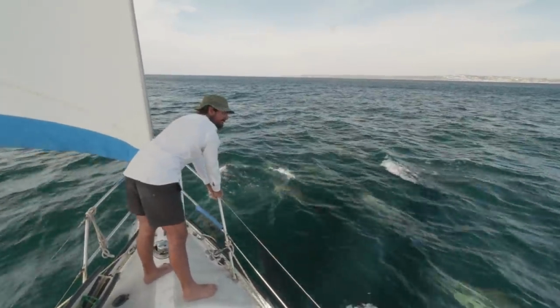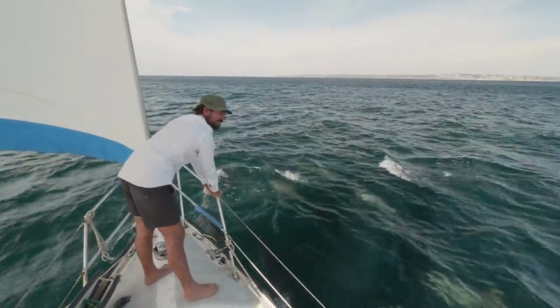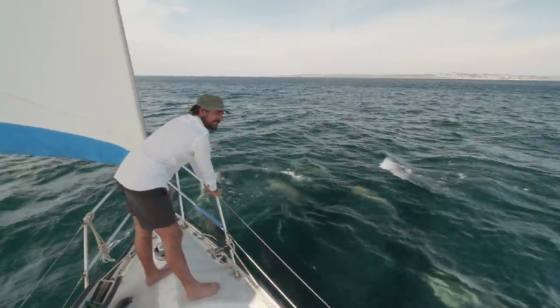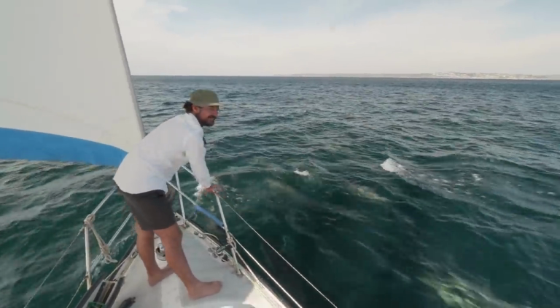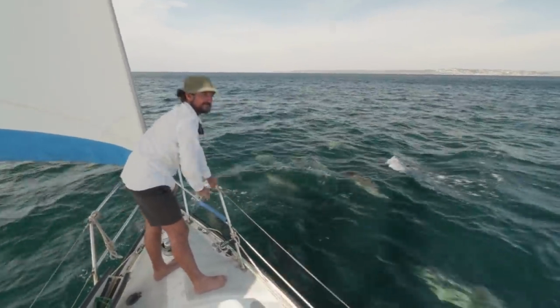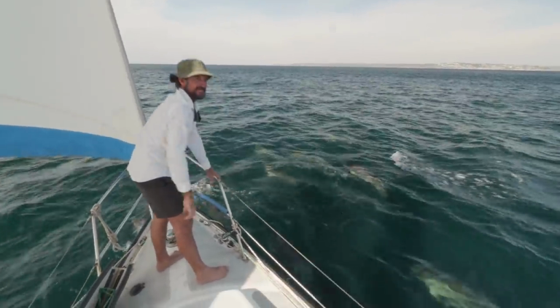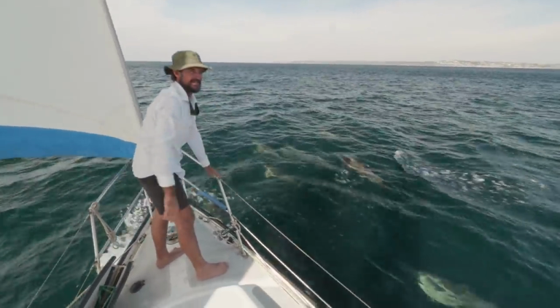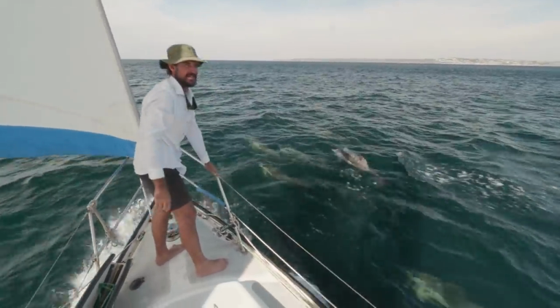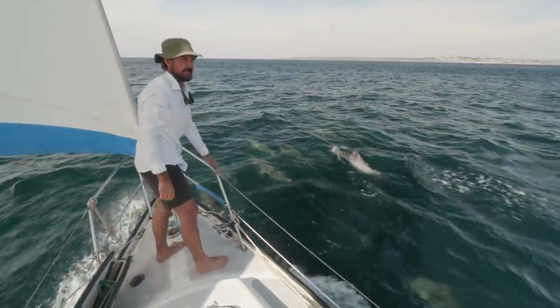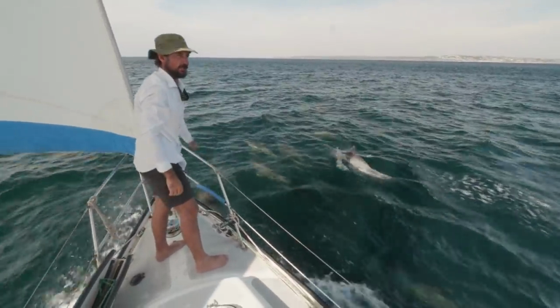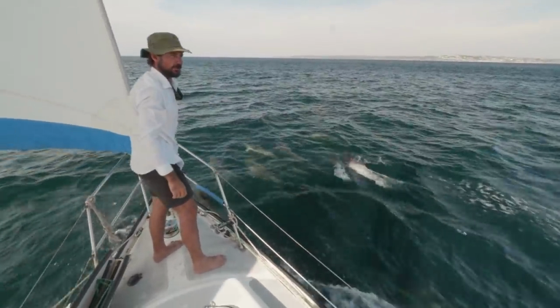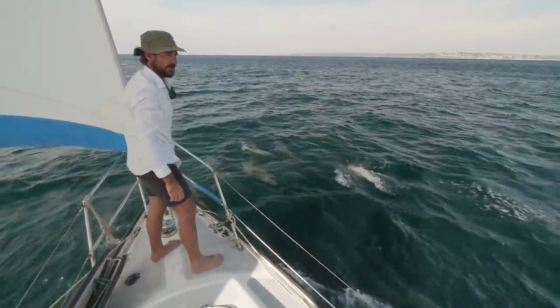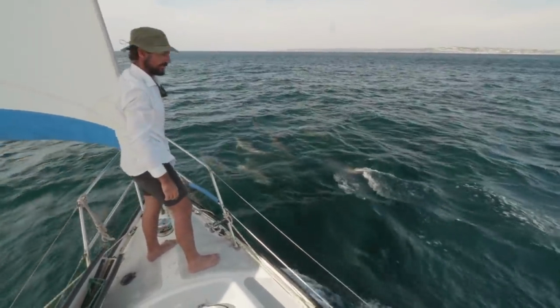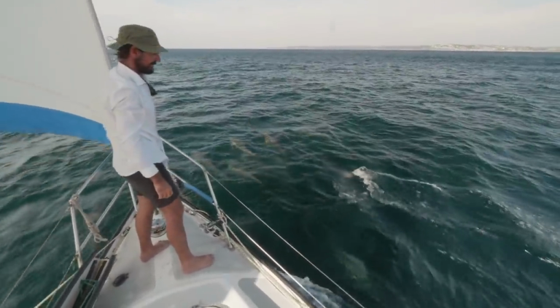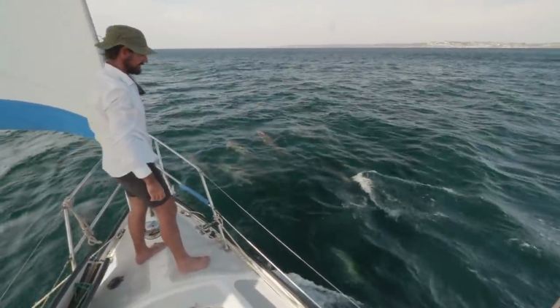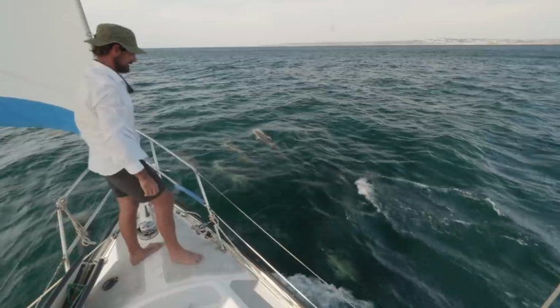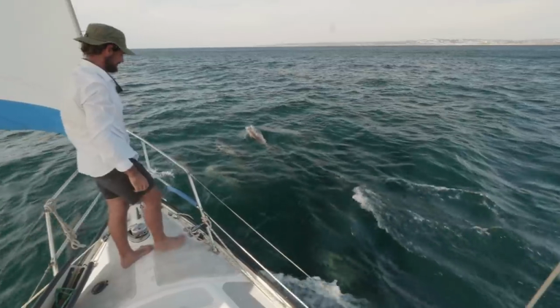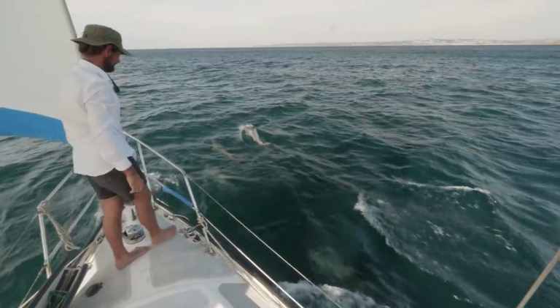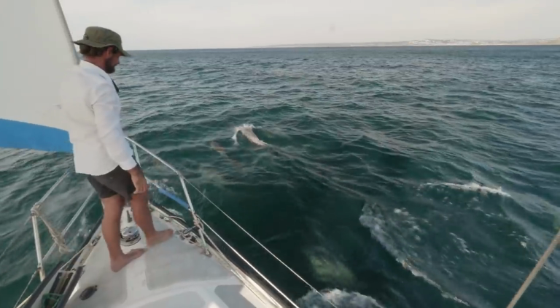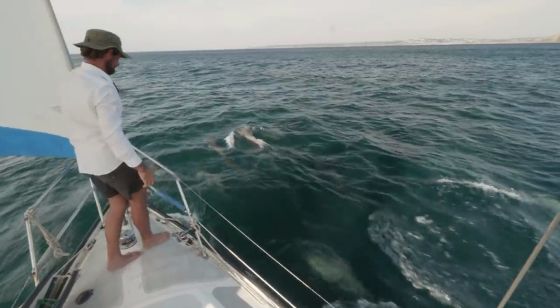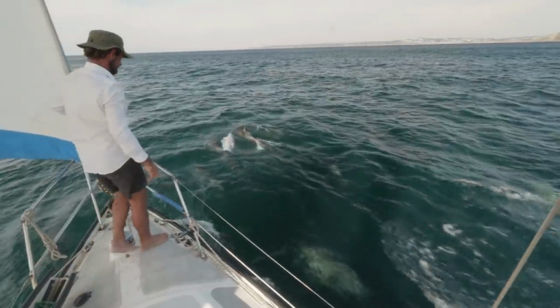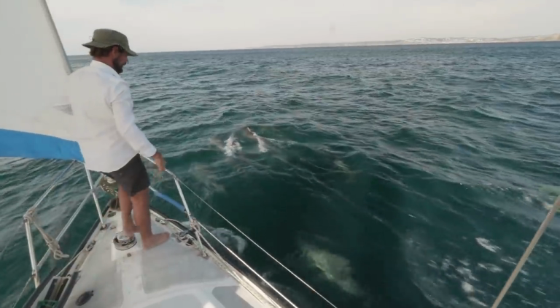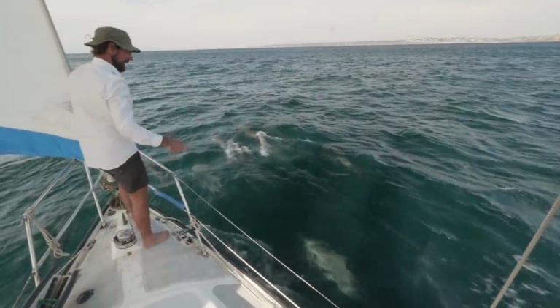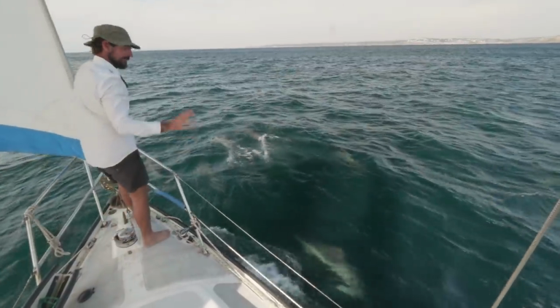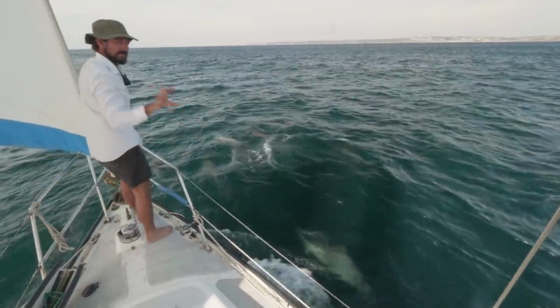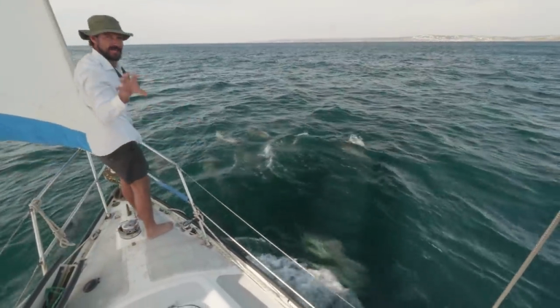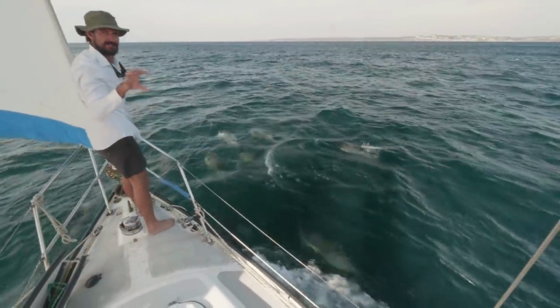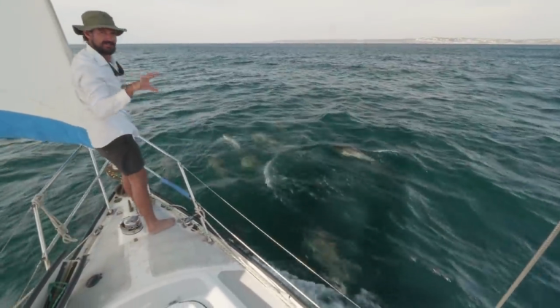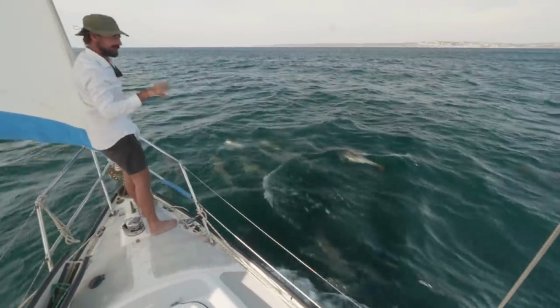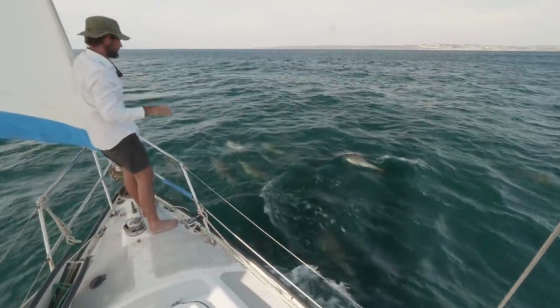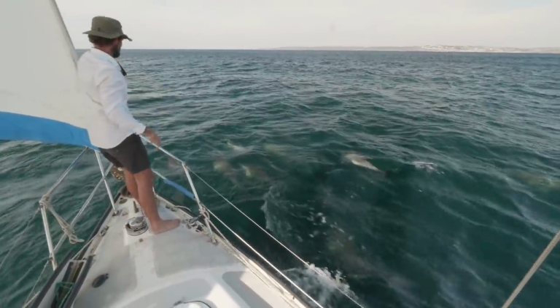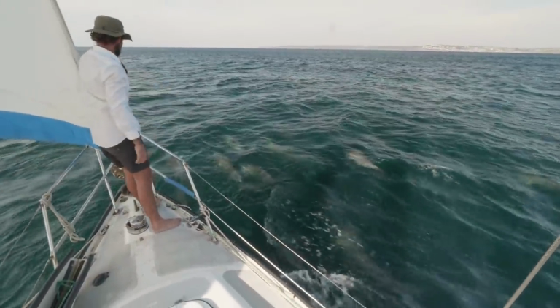I think they're called common dolphins, with that panel on the side.